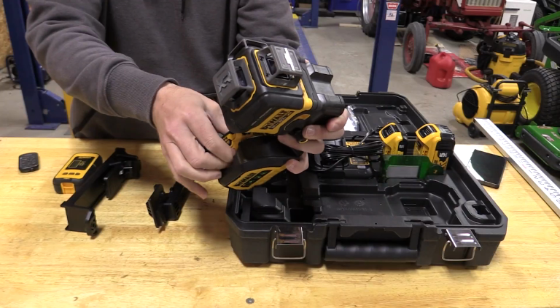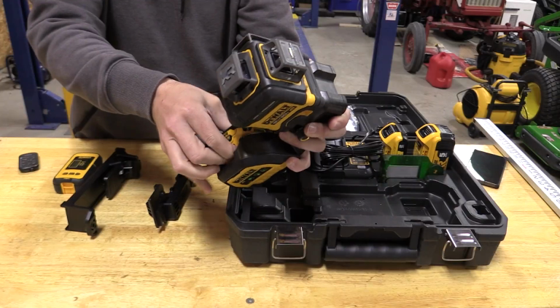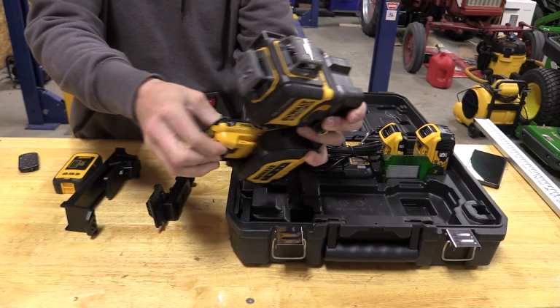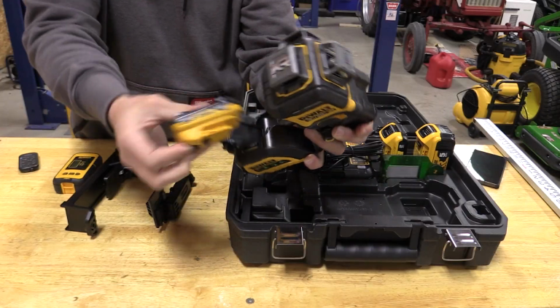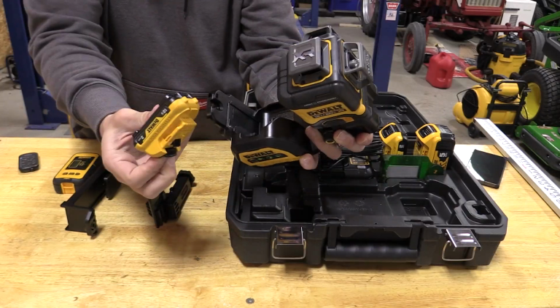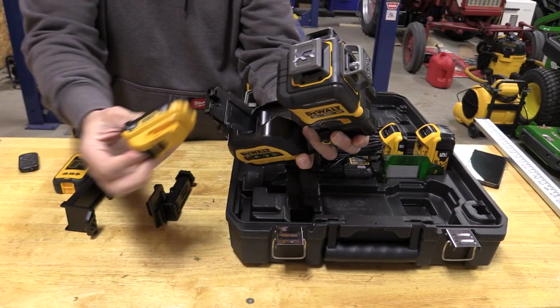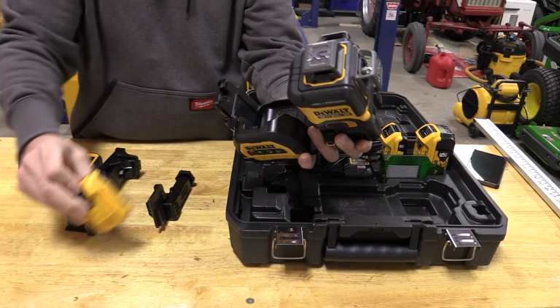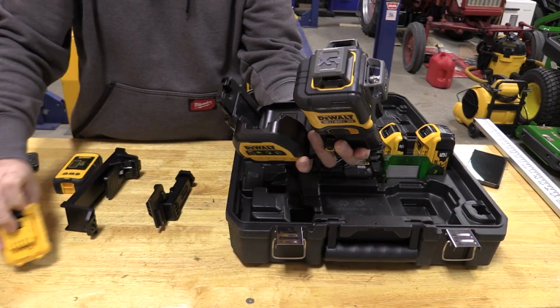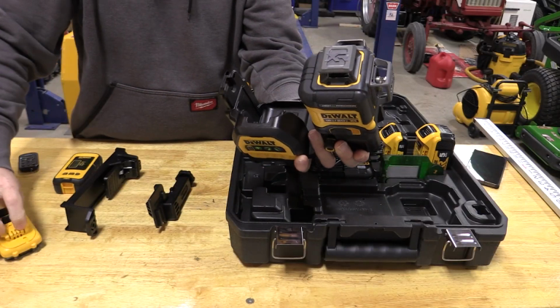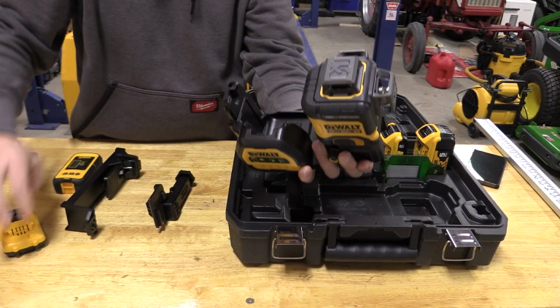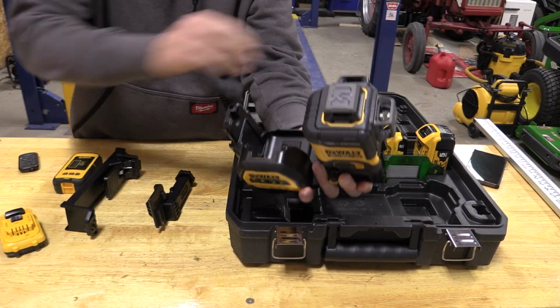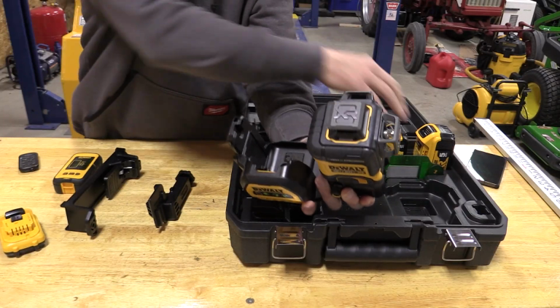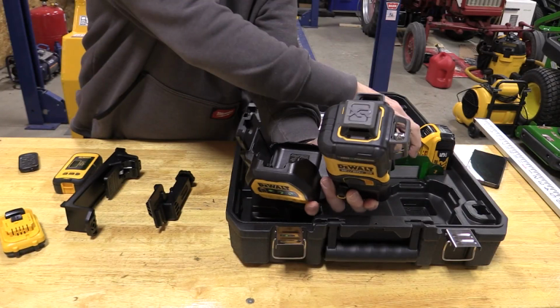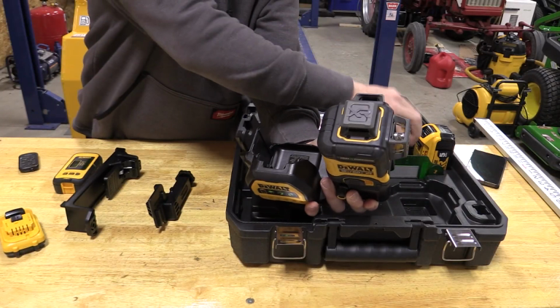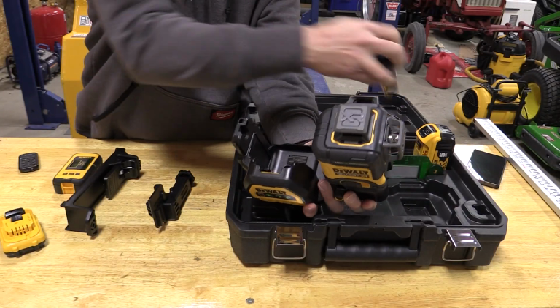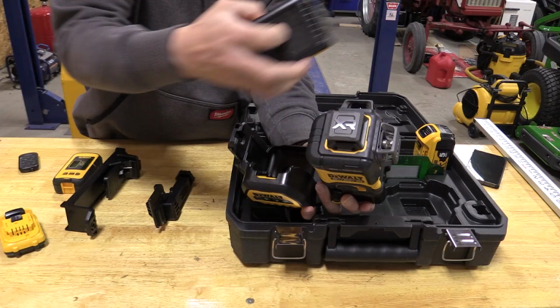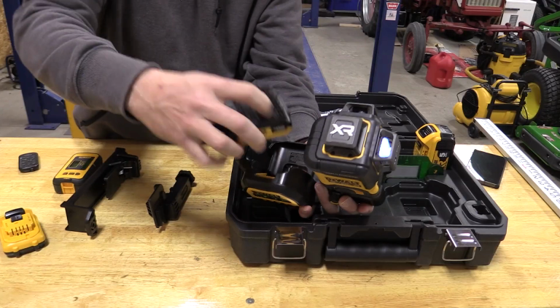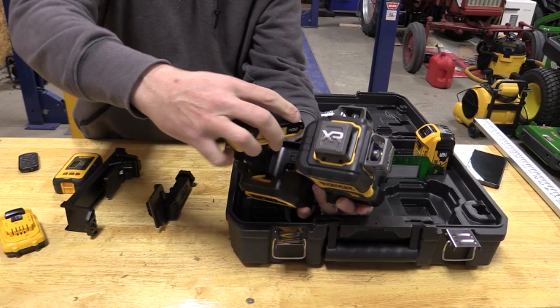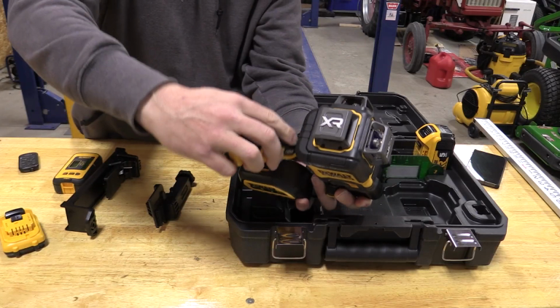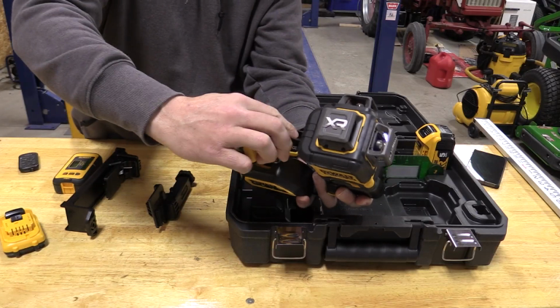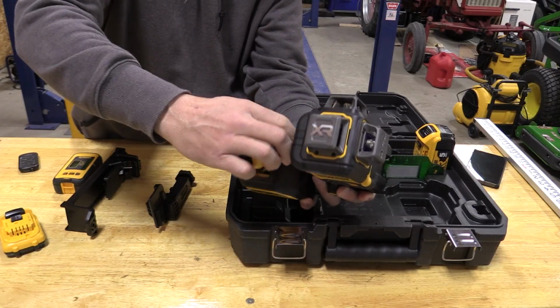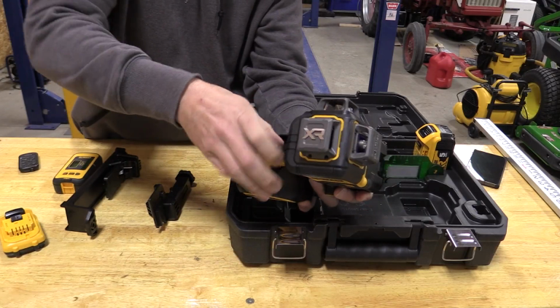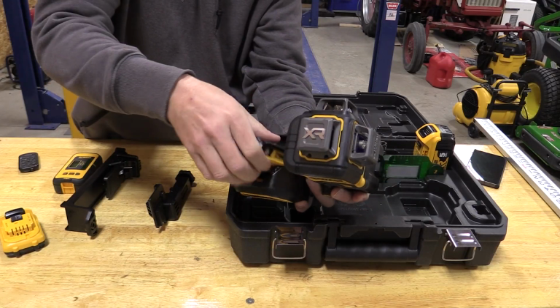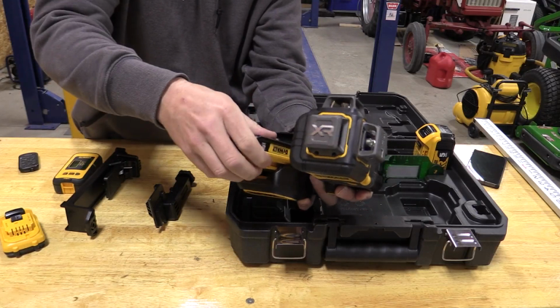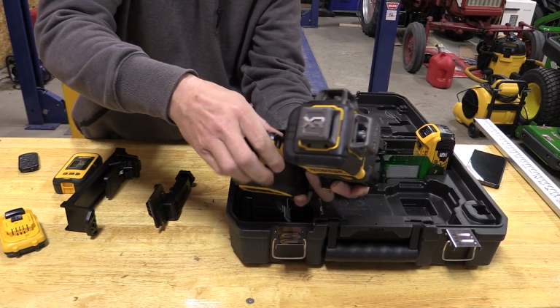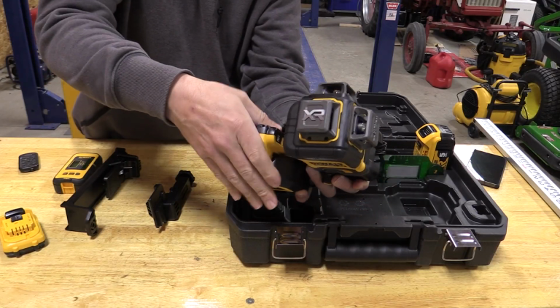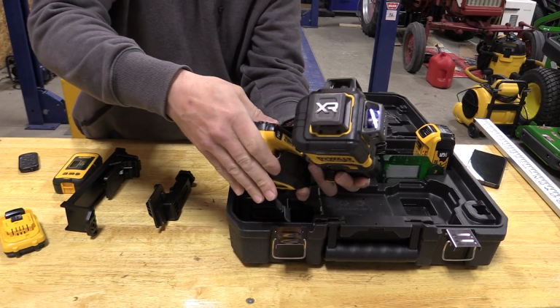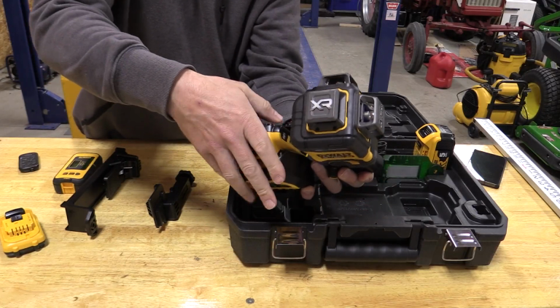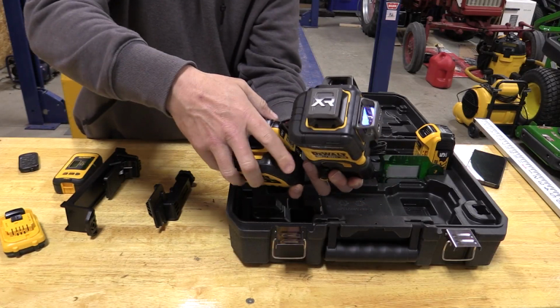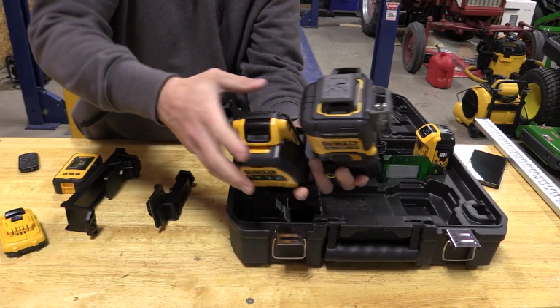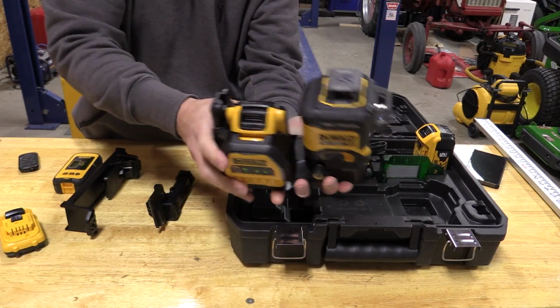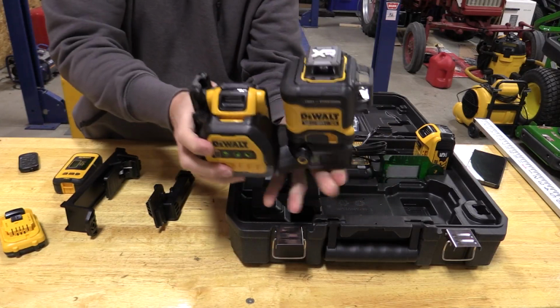It runs off a 12-volt battery or a 20-volt battery, so you have the option of either one.